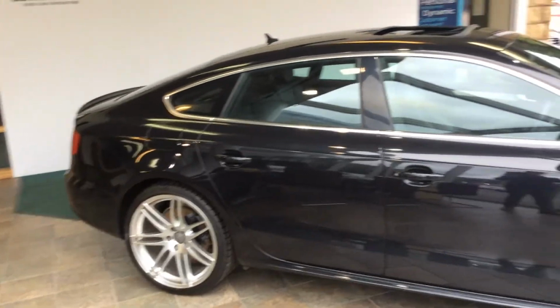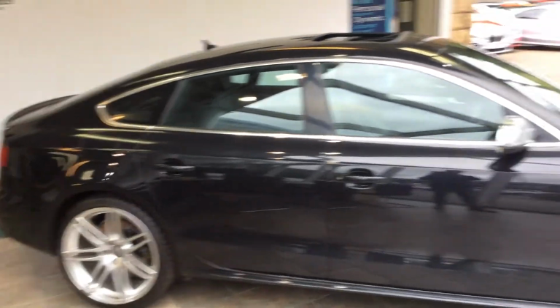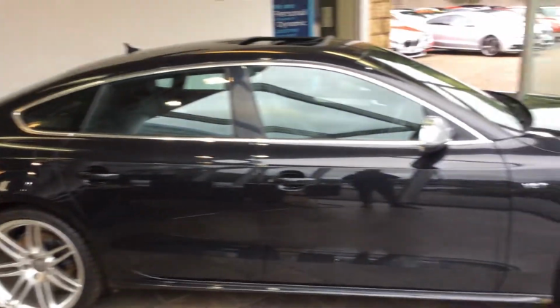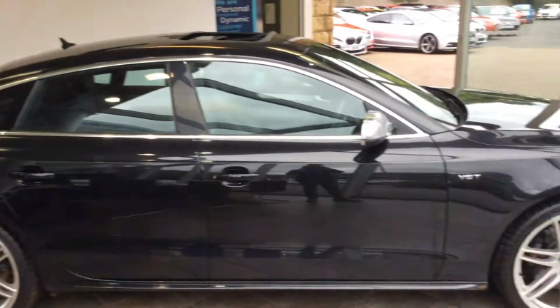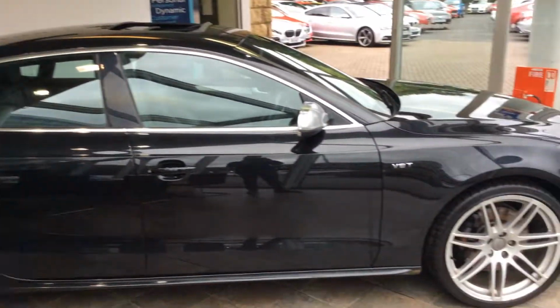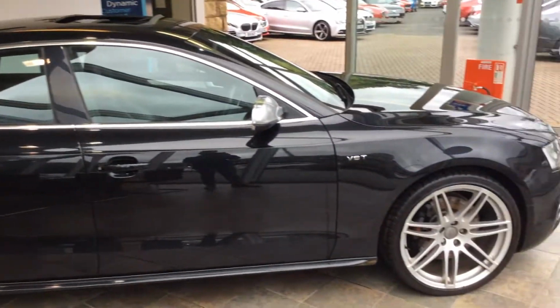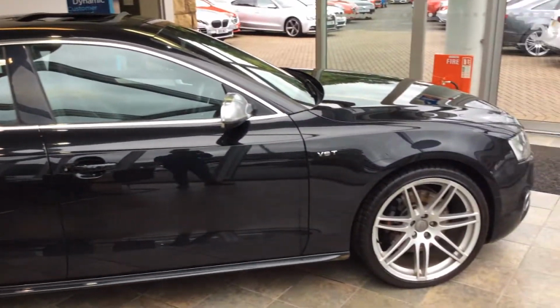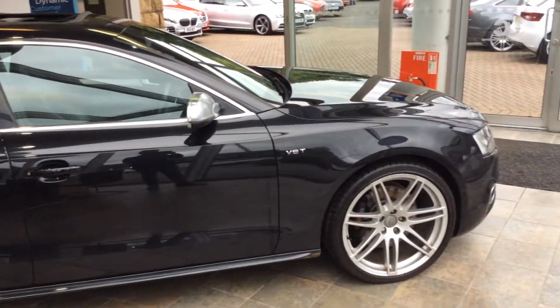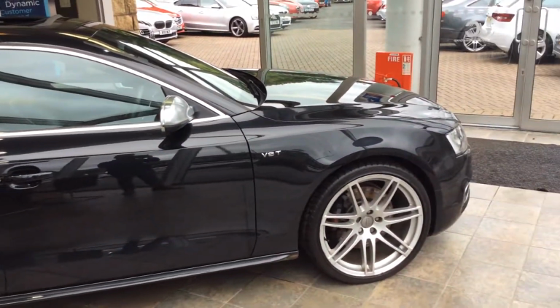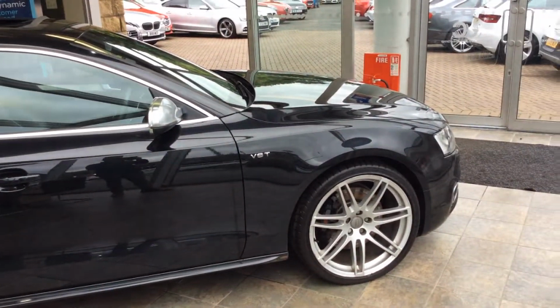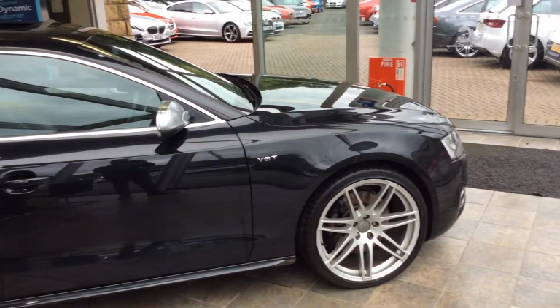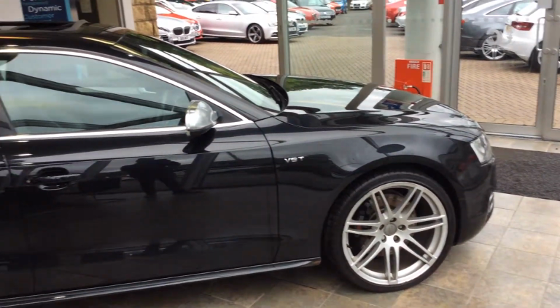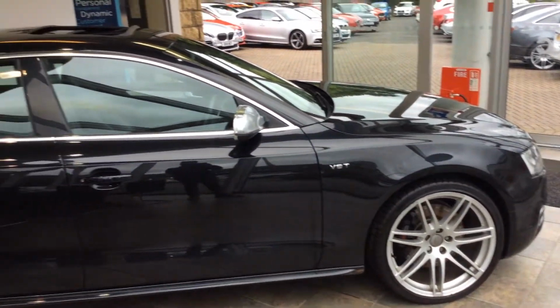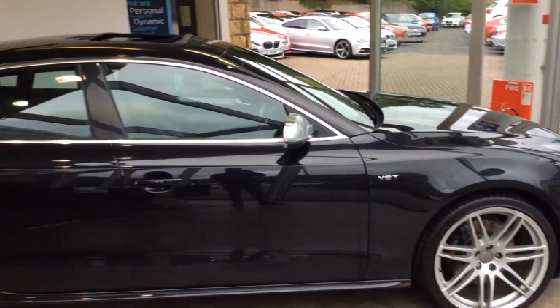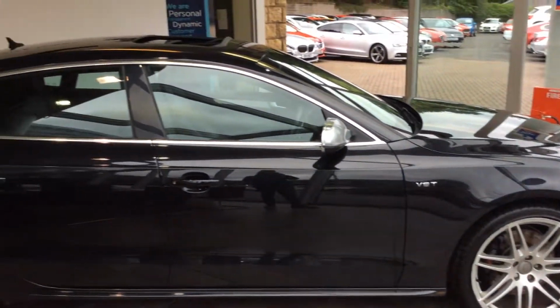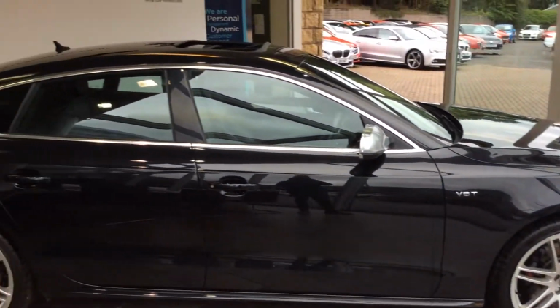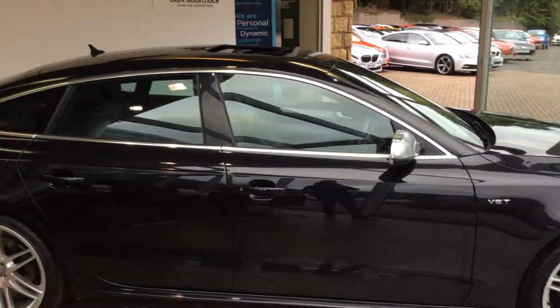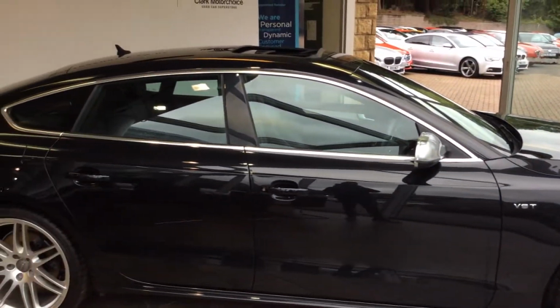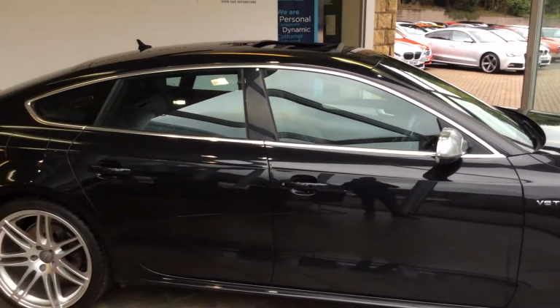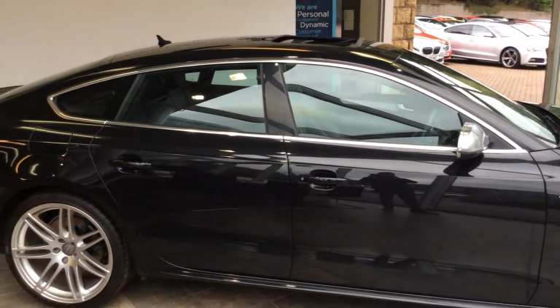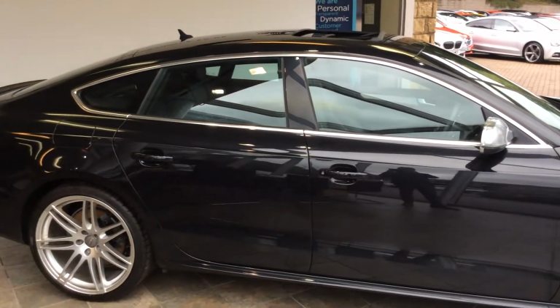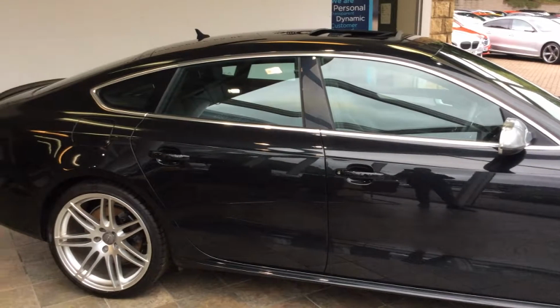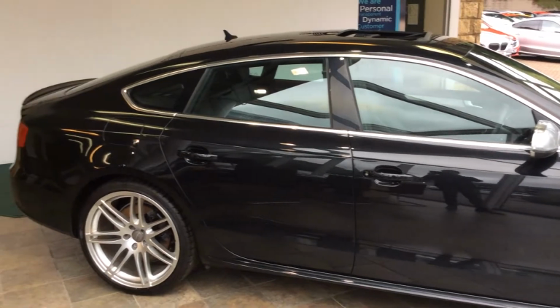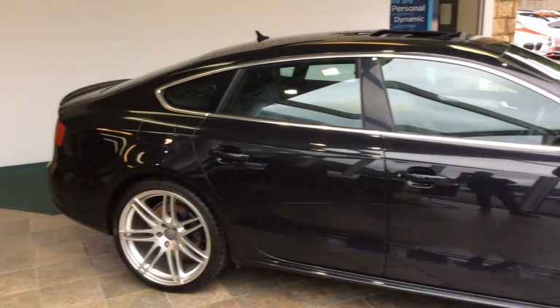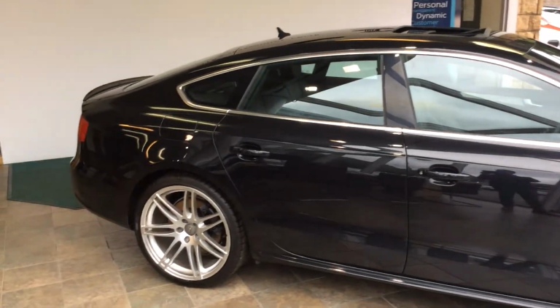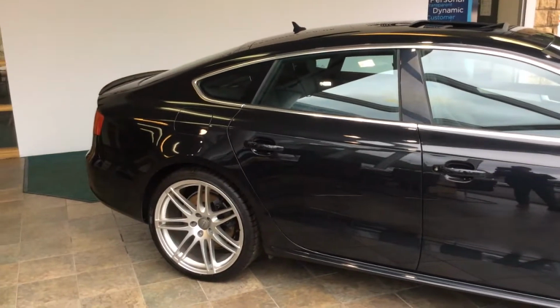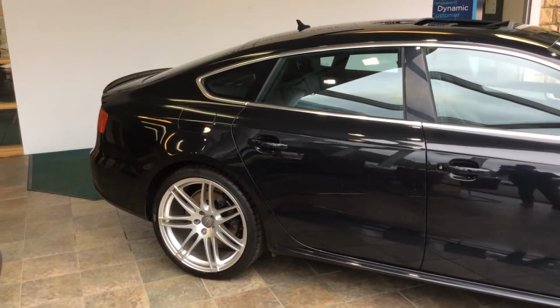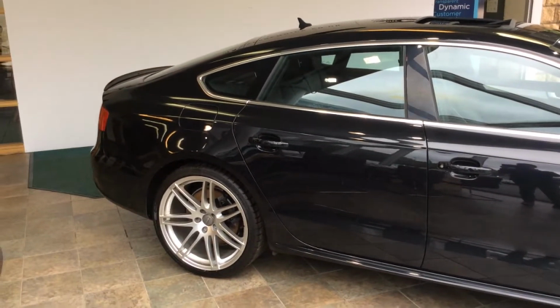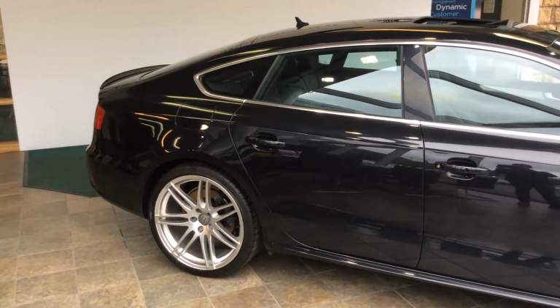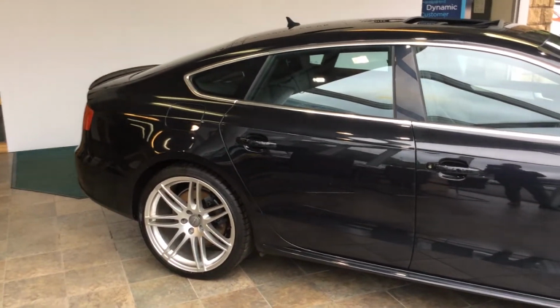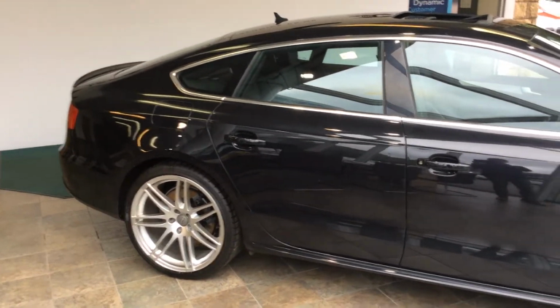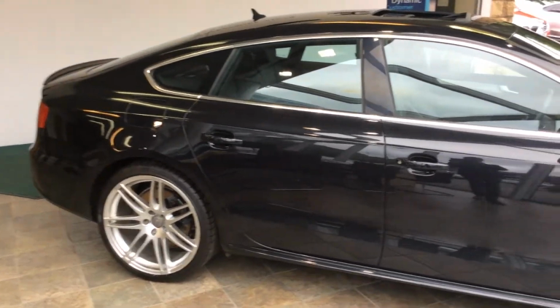This car will come with a full 12-month MOT, a 6-month parts and labour warranty, and a full service.